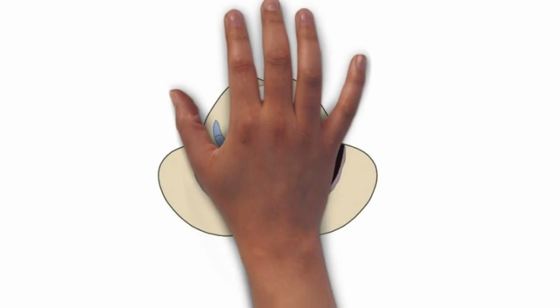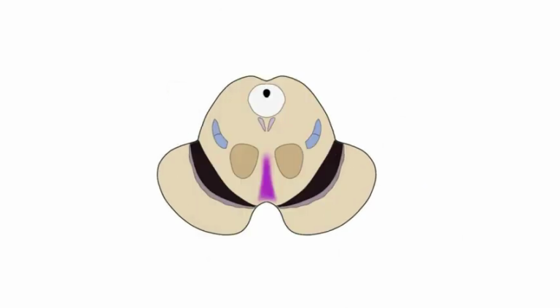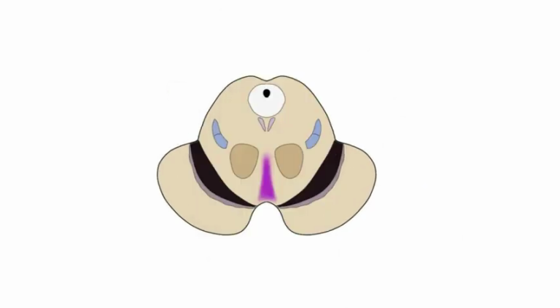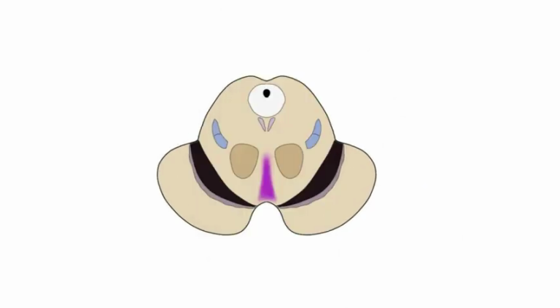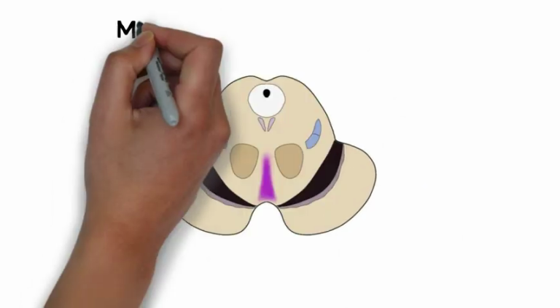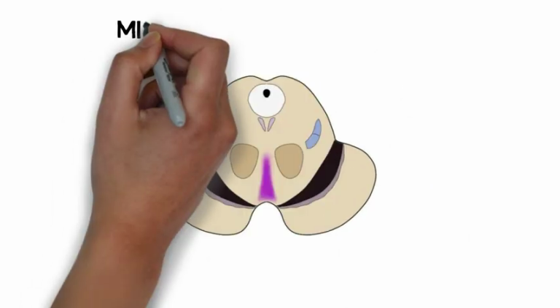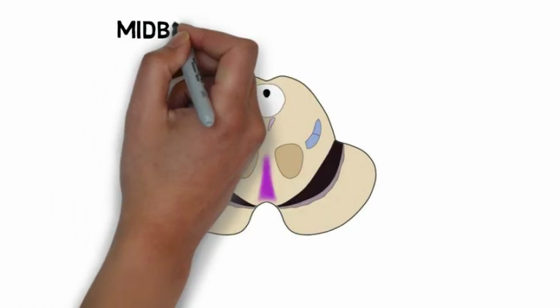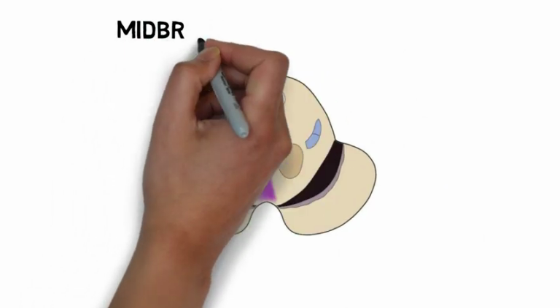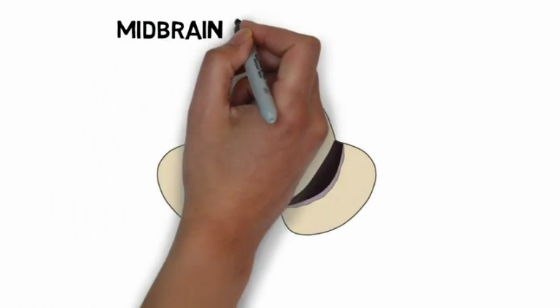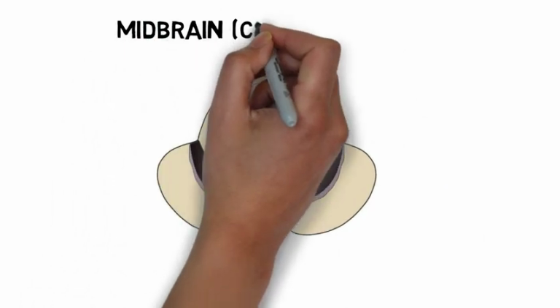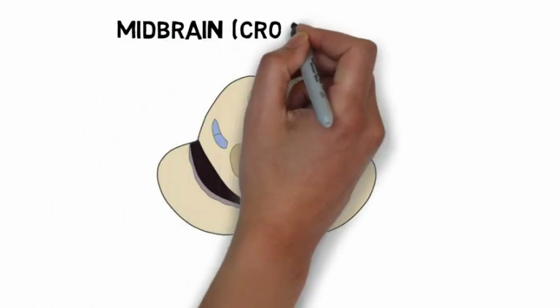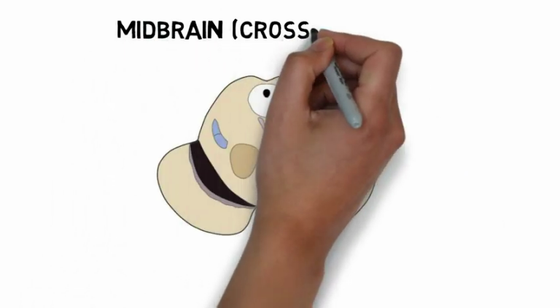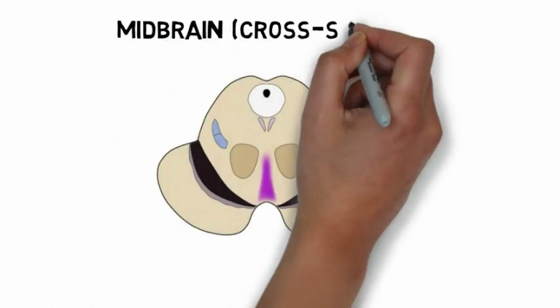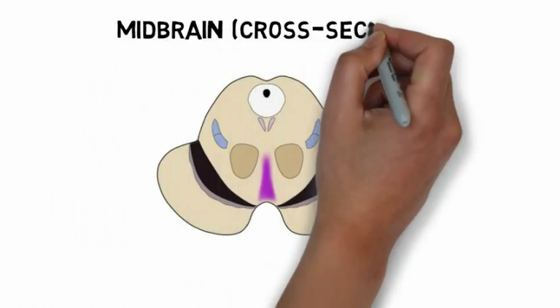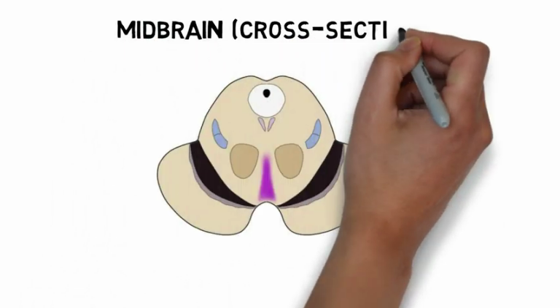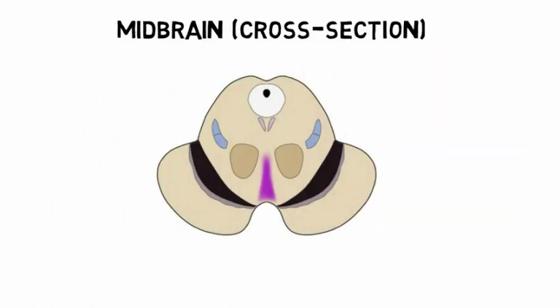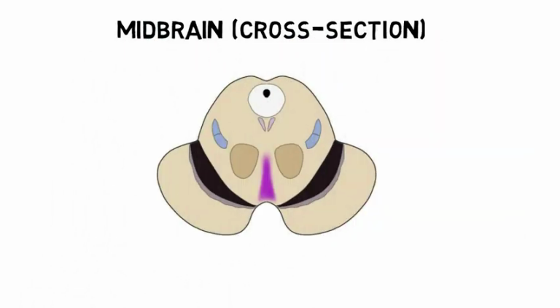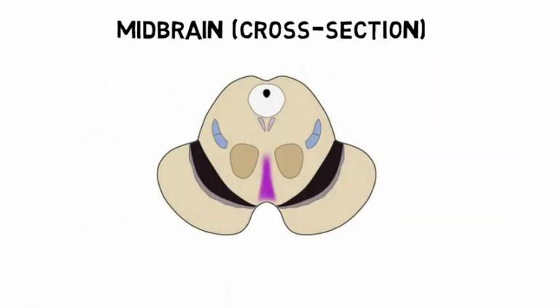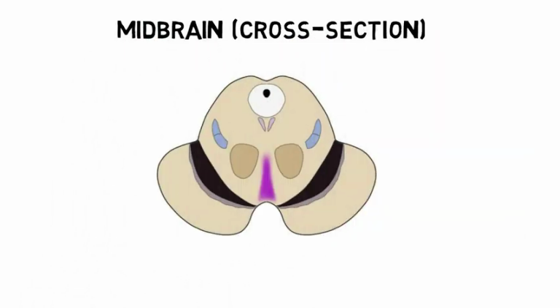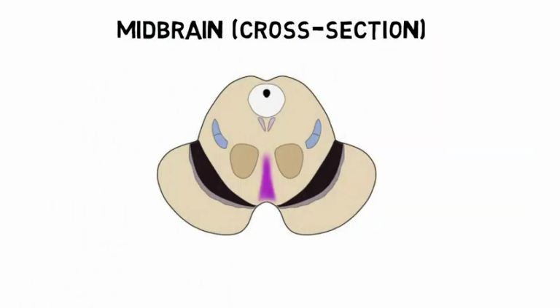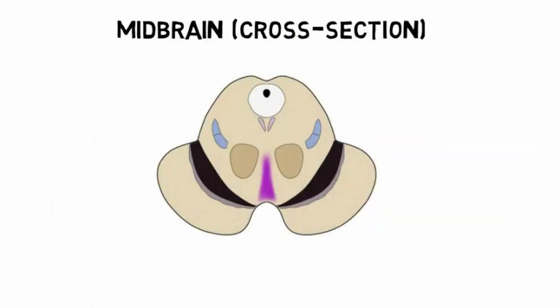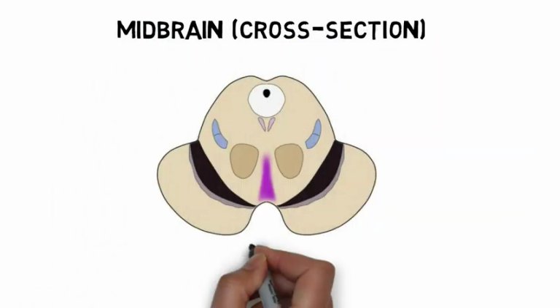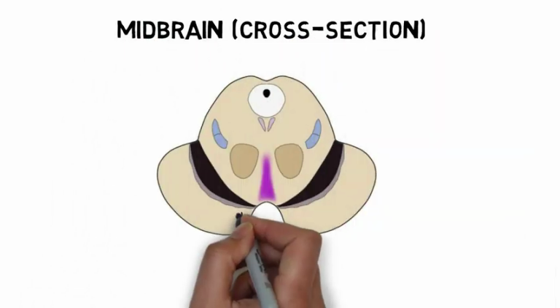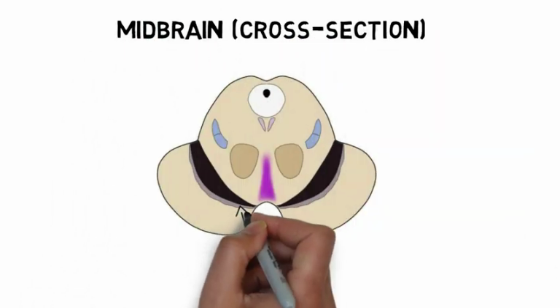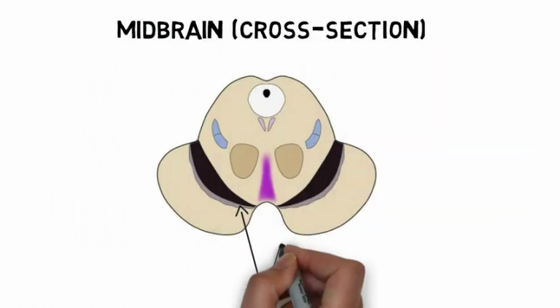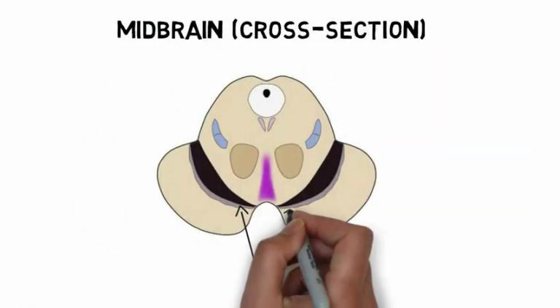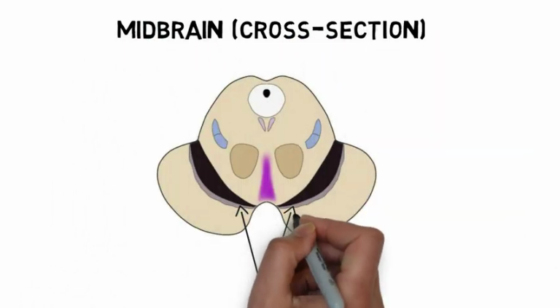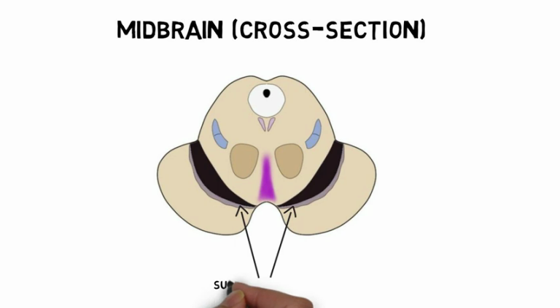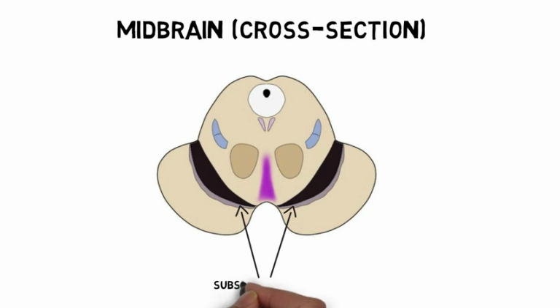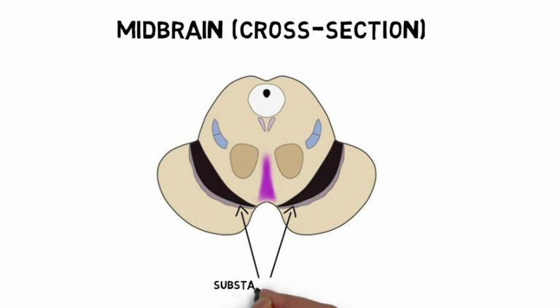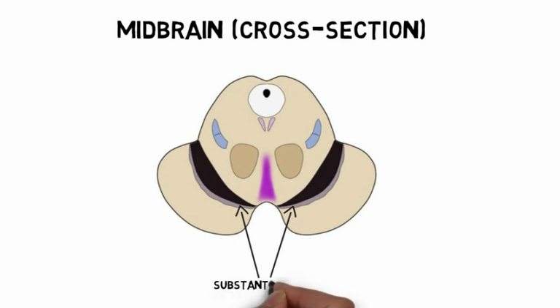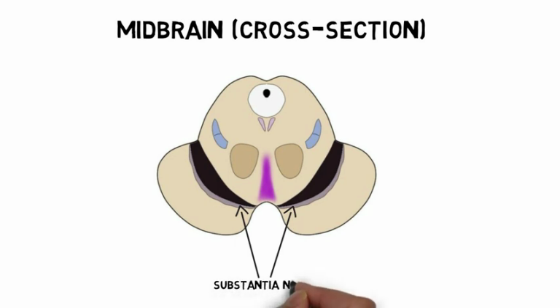The ventral tegmental area, or VTA, is found in the midbrain, situated next to the substantia nigra.